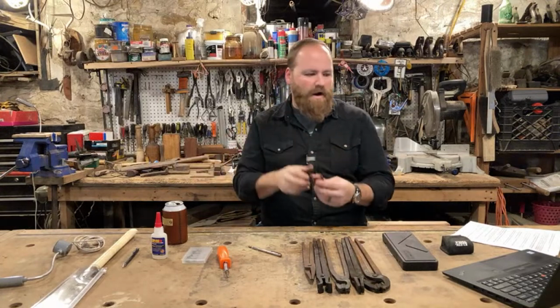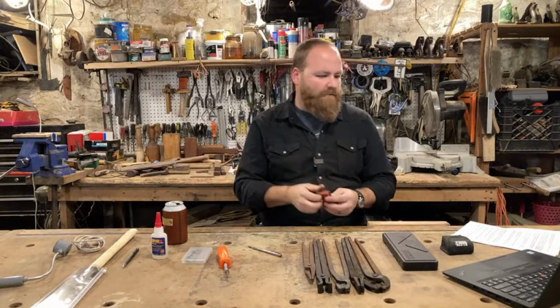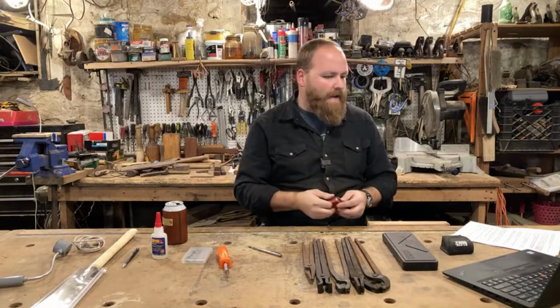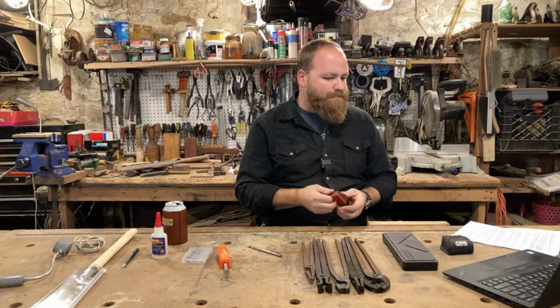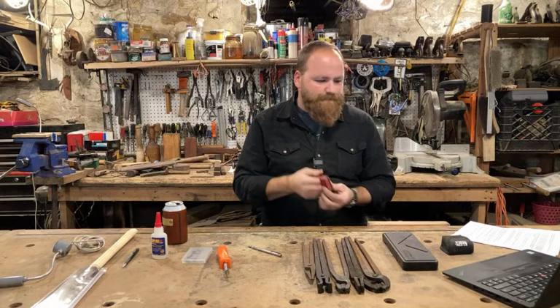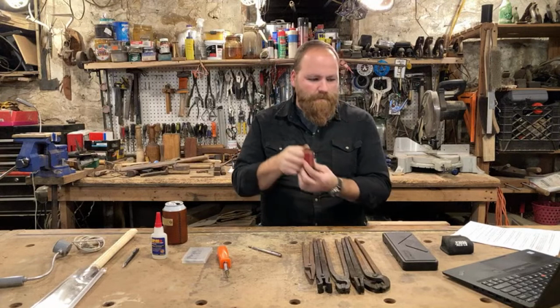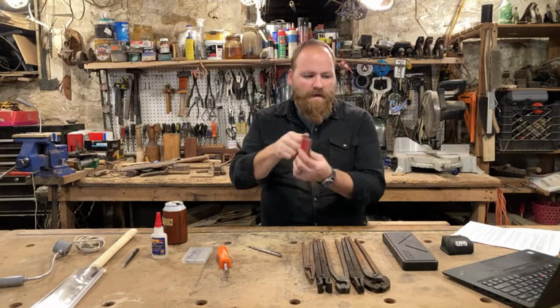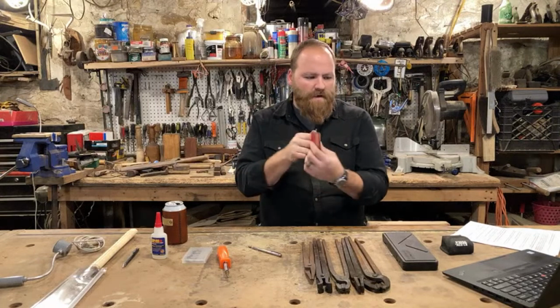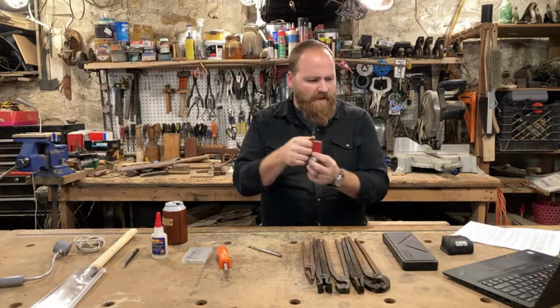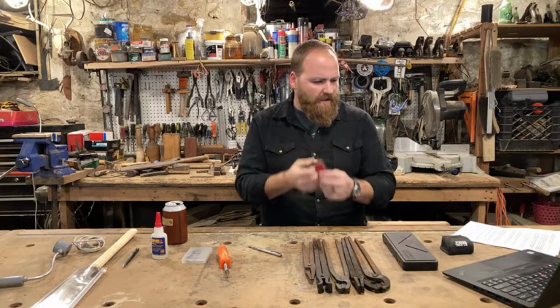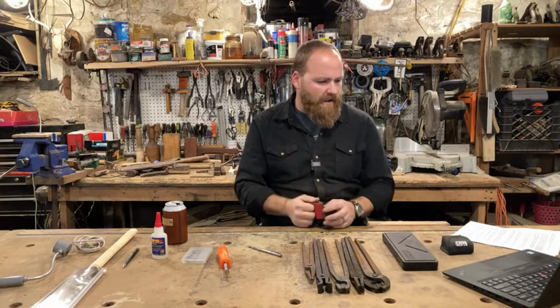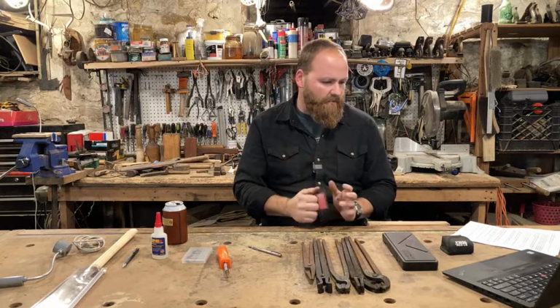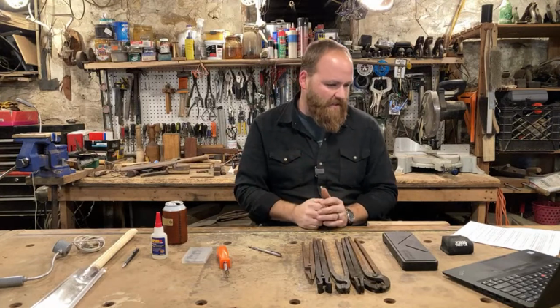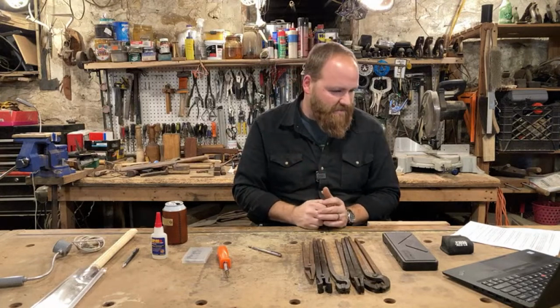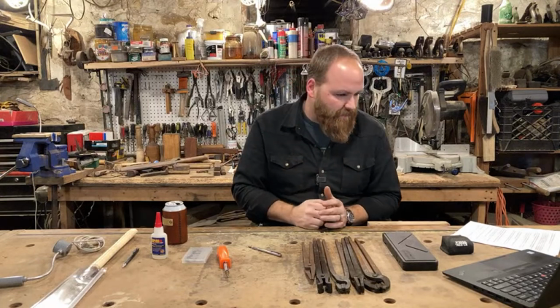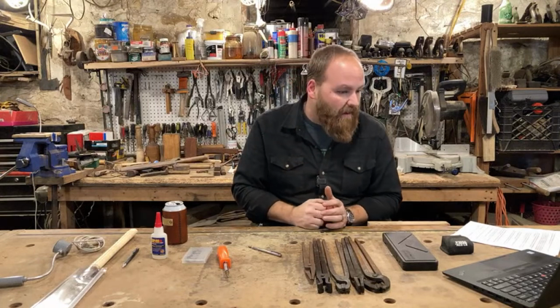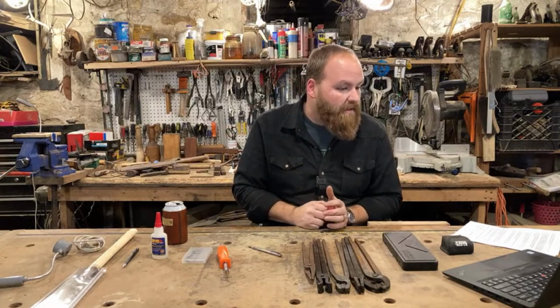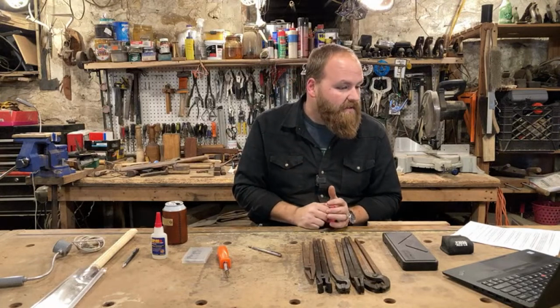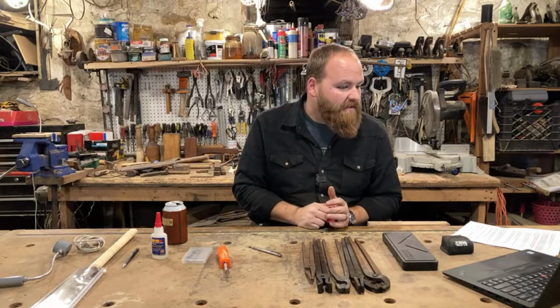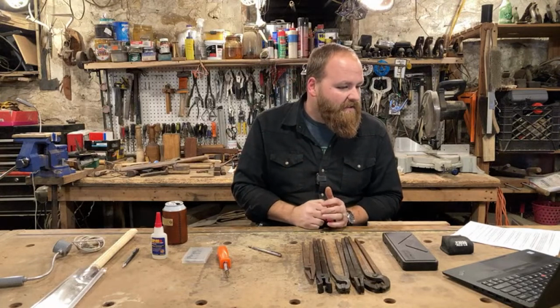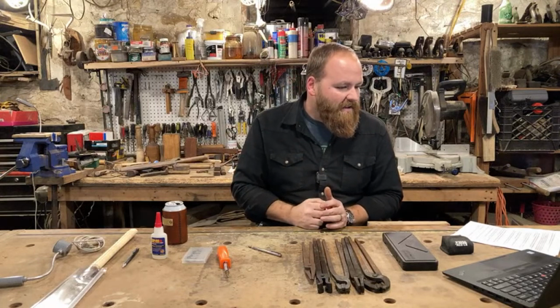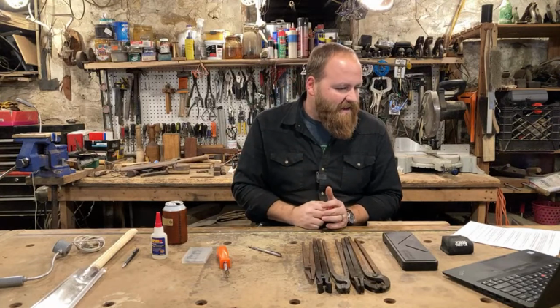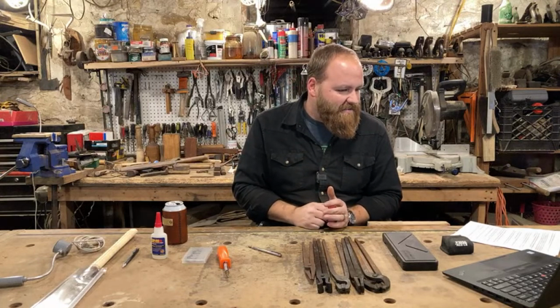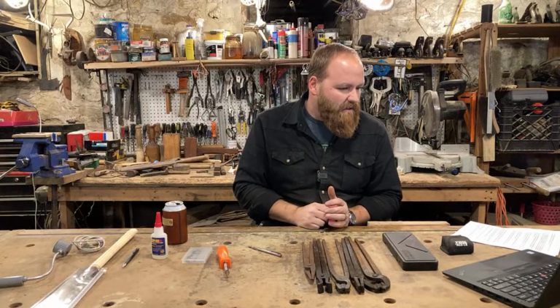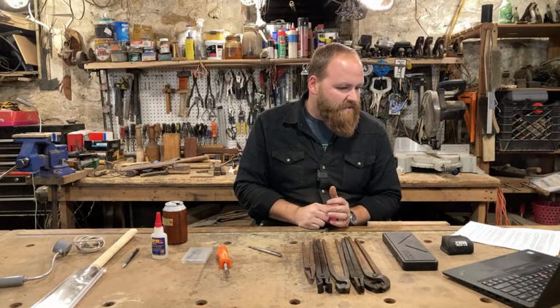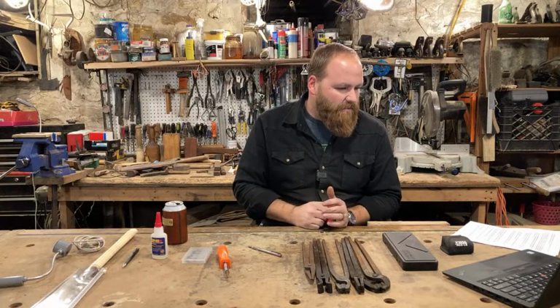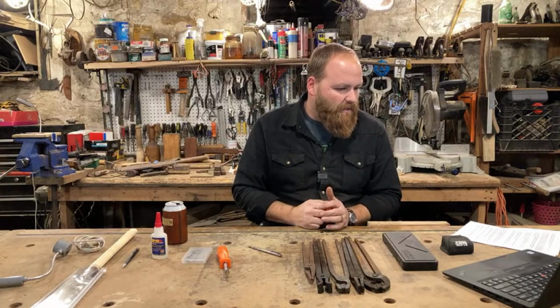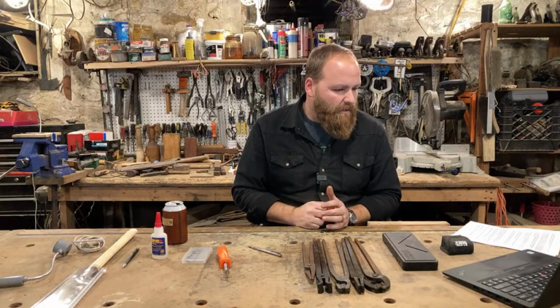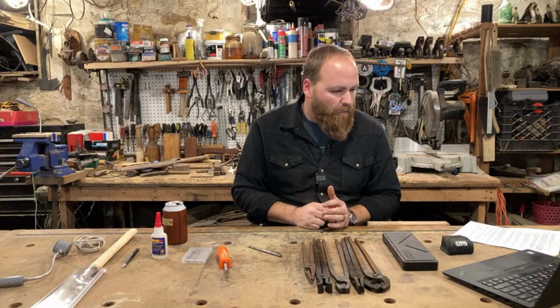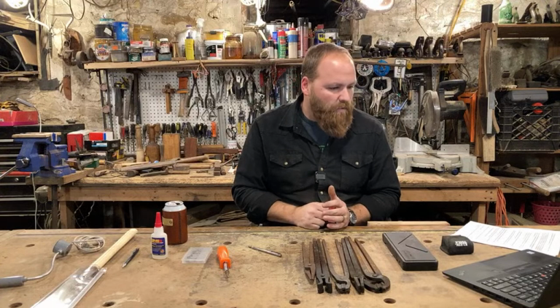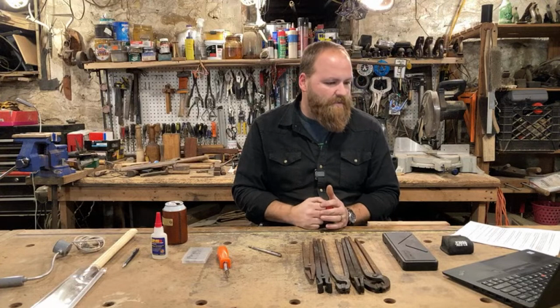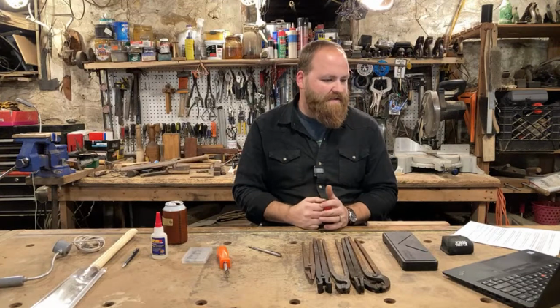I really like the handle — it gives me a good purchase, and I can push on the top and bottom to adjust pressure, which you do a lot when grinding knives to make sure you're grinding flat.